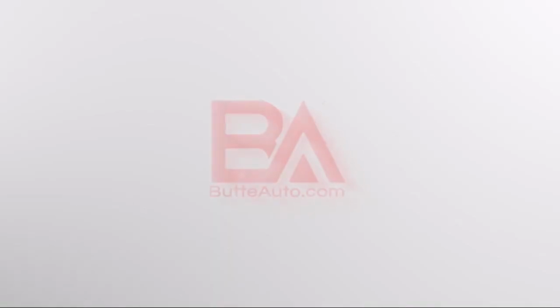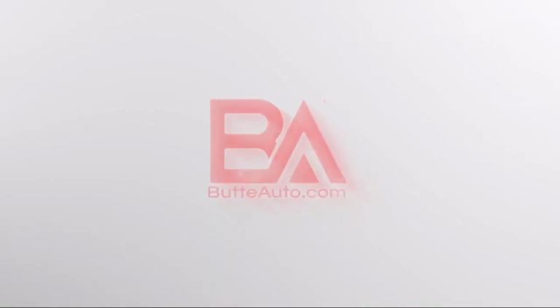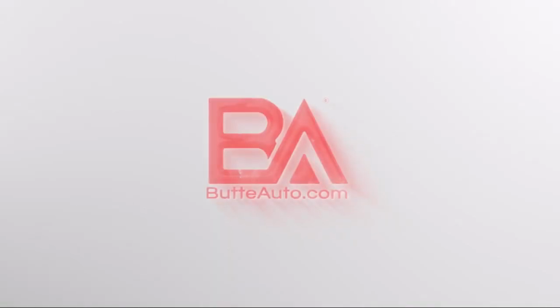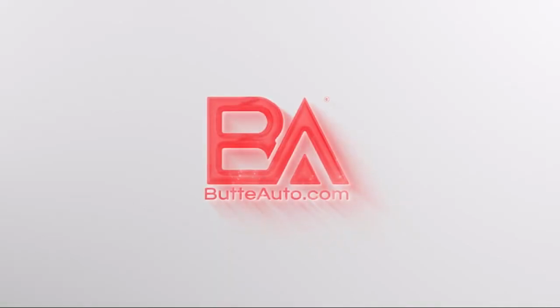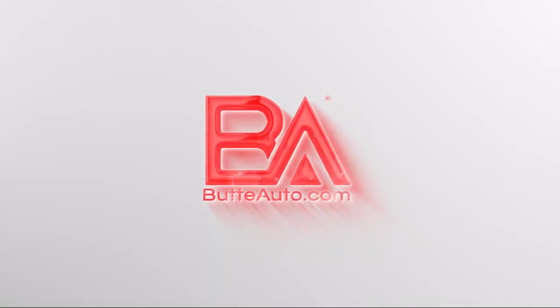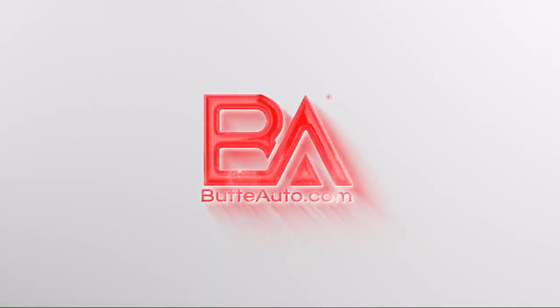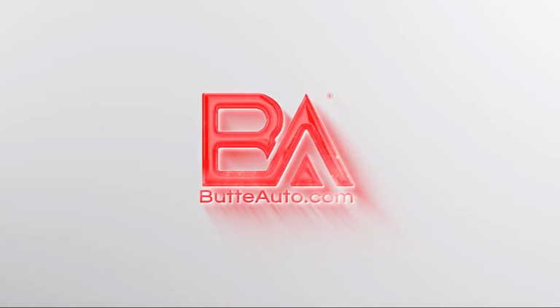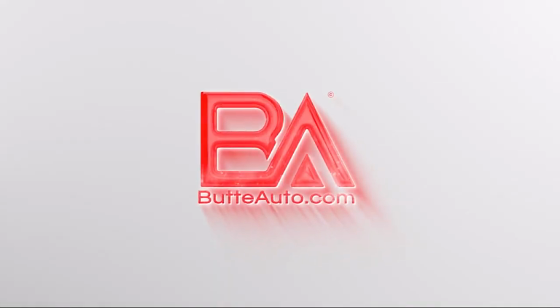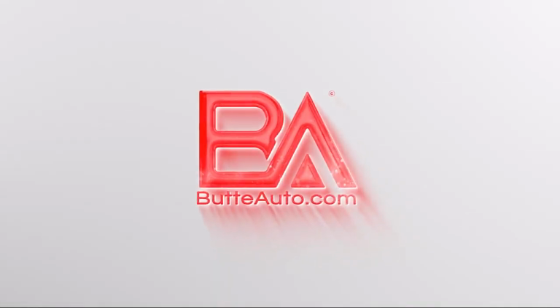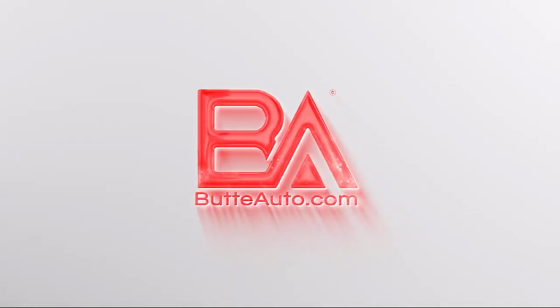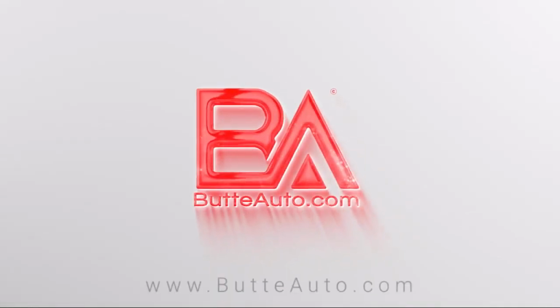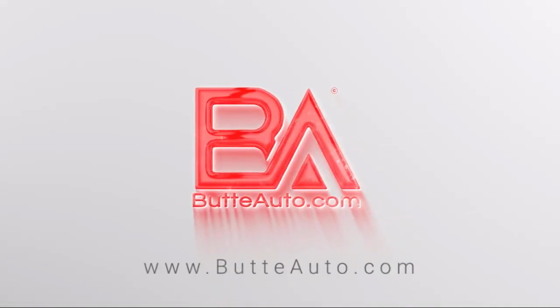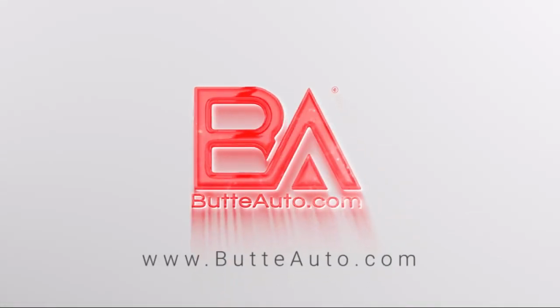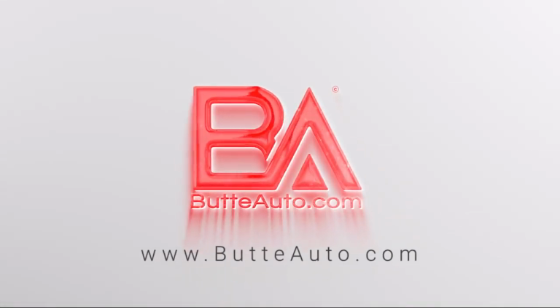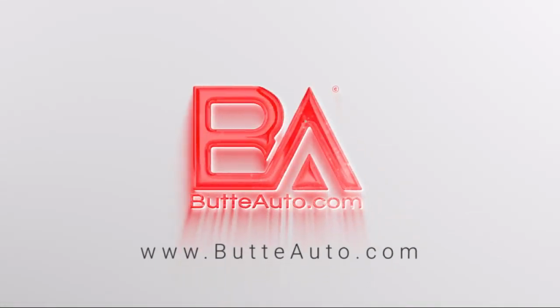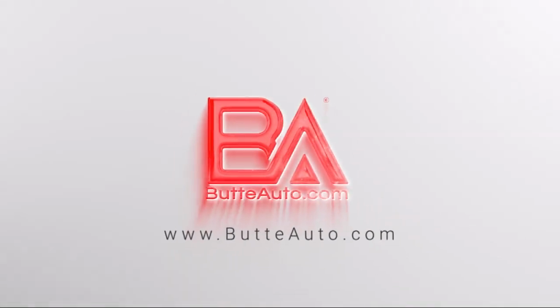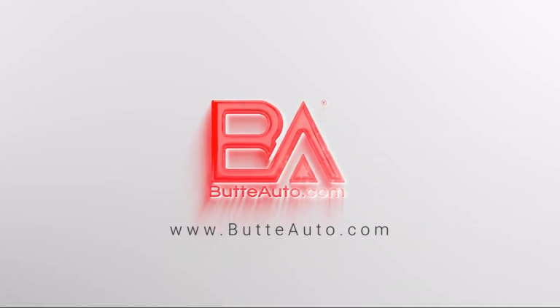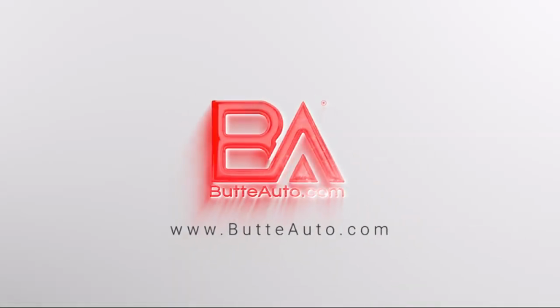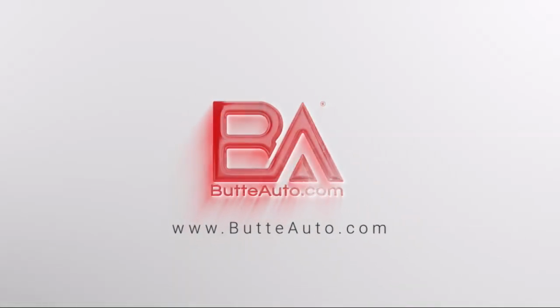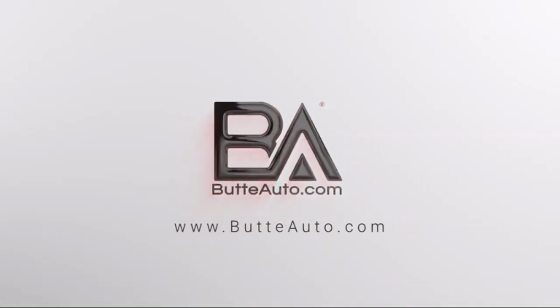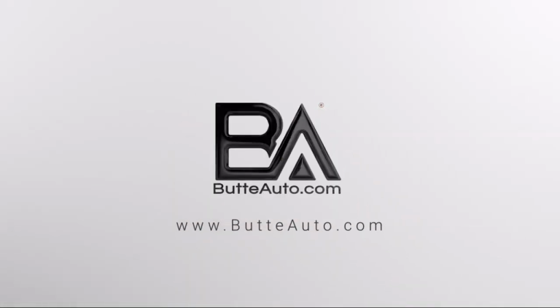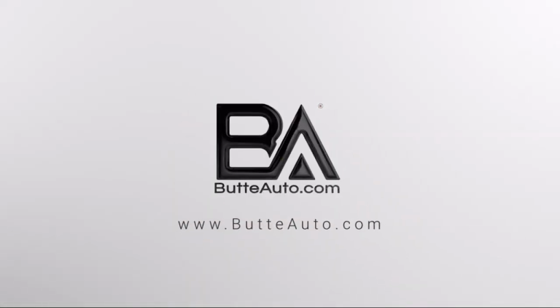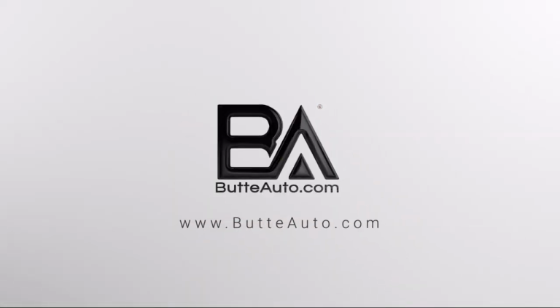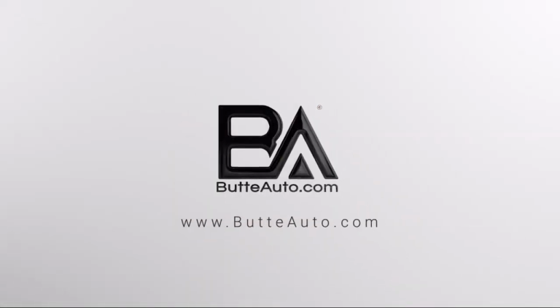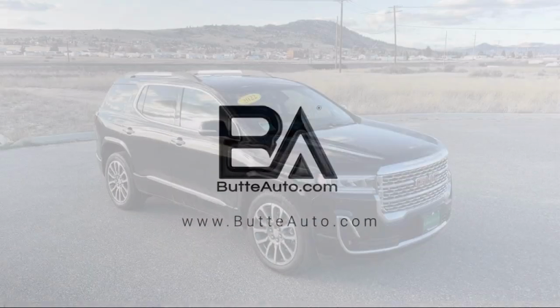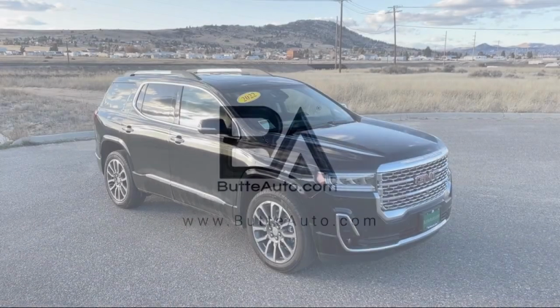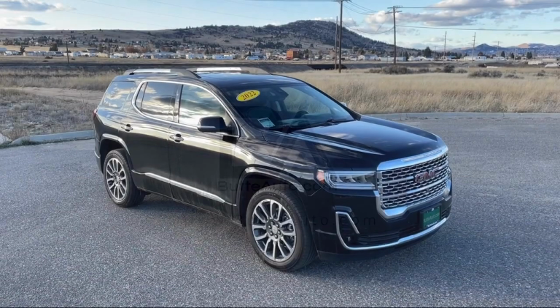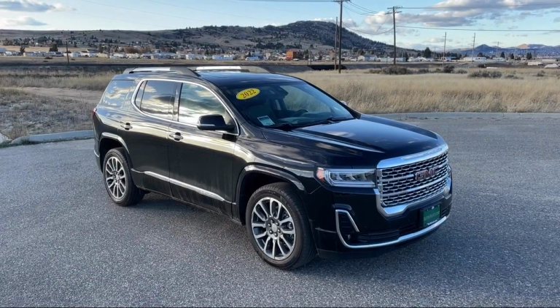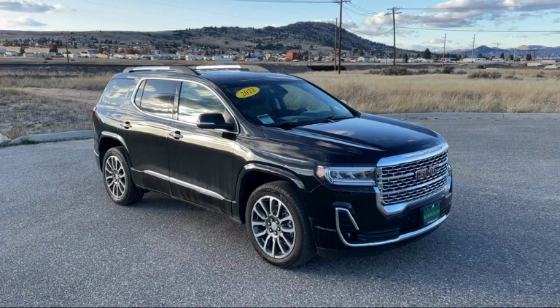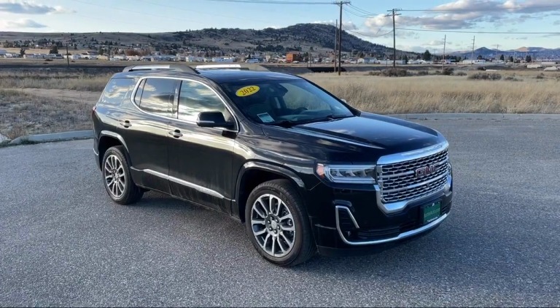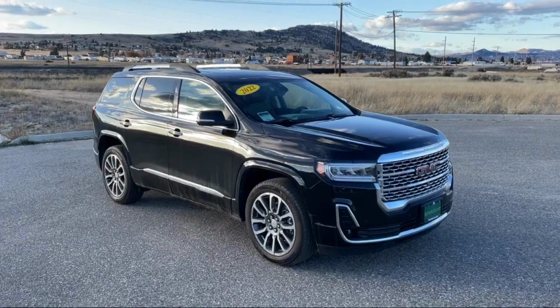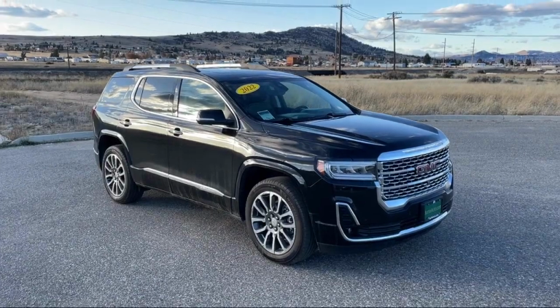Welcome to Butte Auto, and here's a more in-depth view of one of our vehicles from our huge selection.